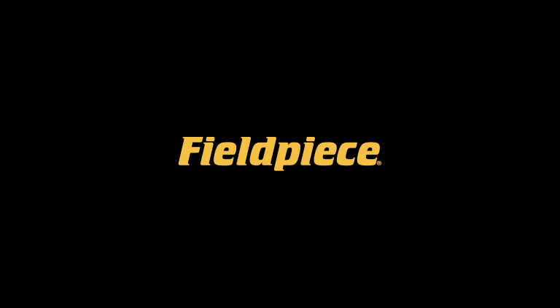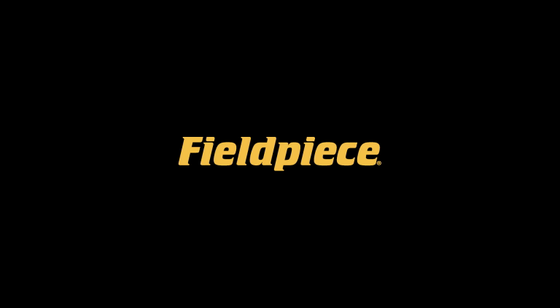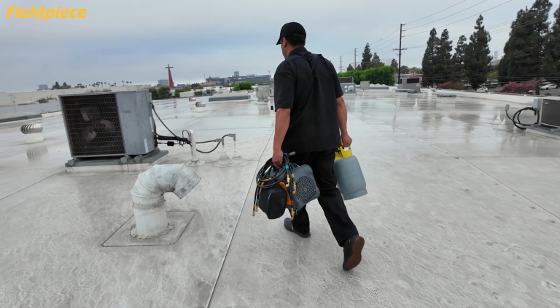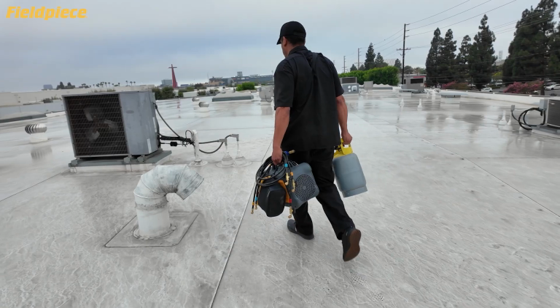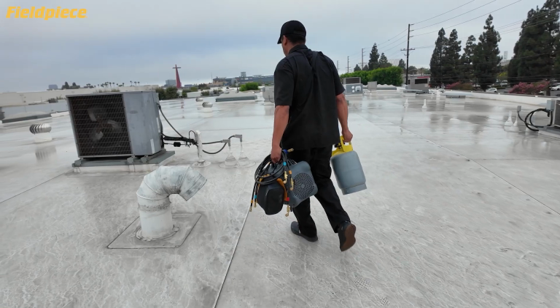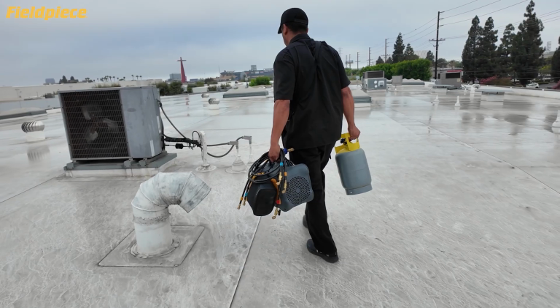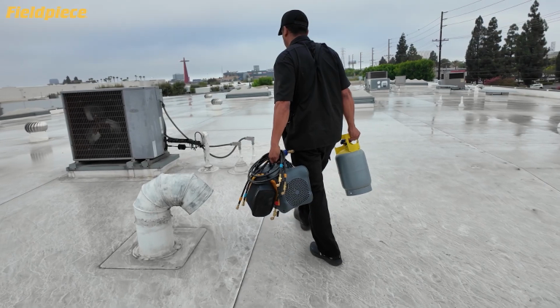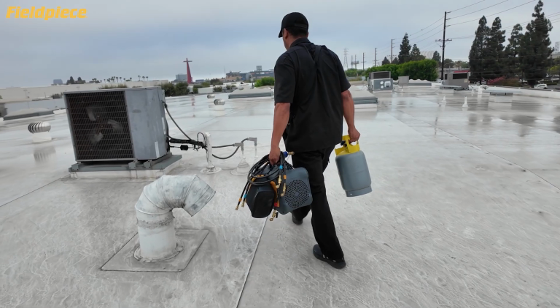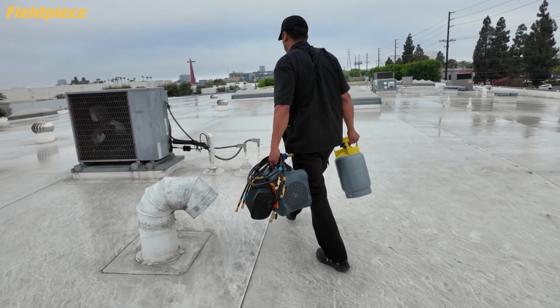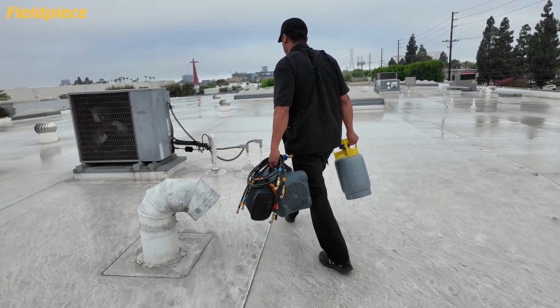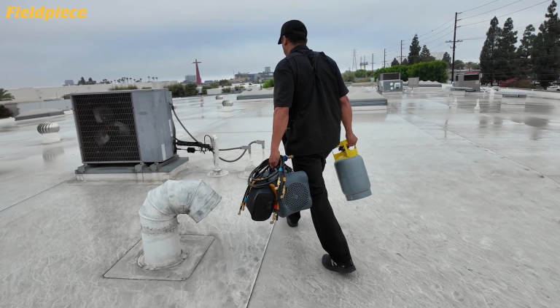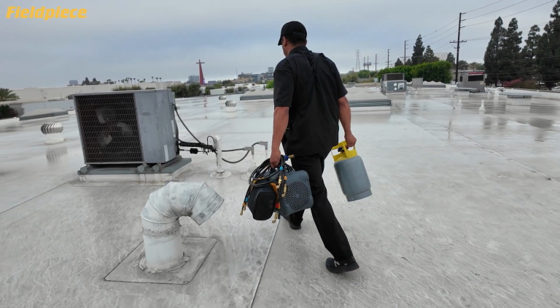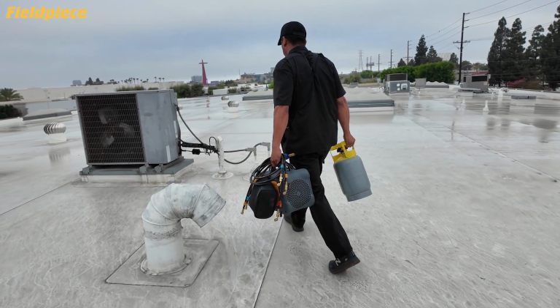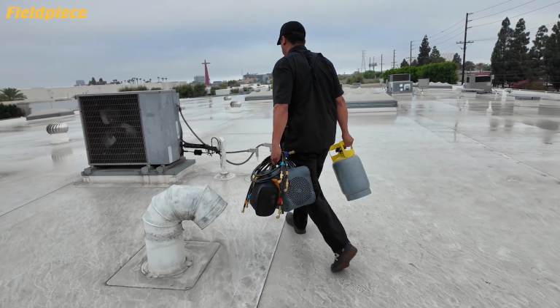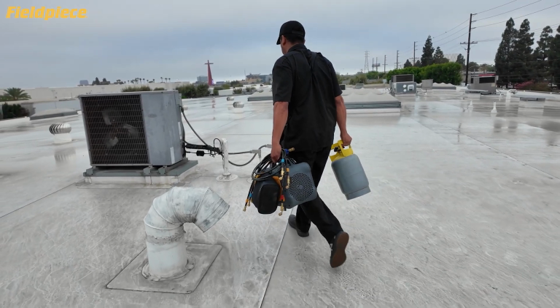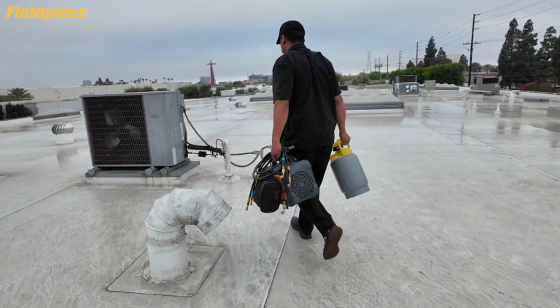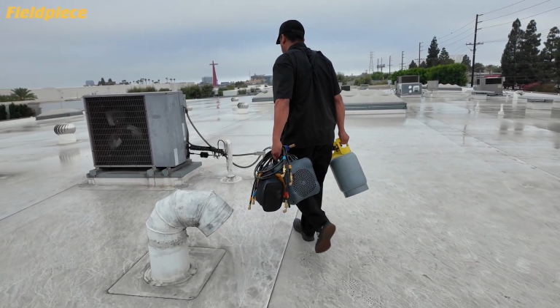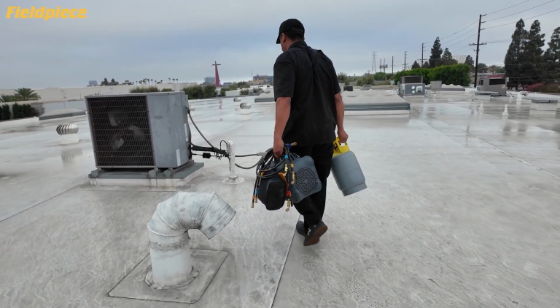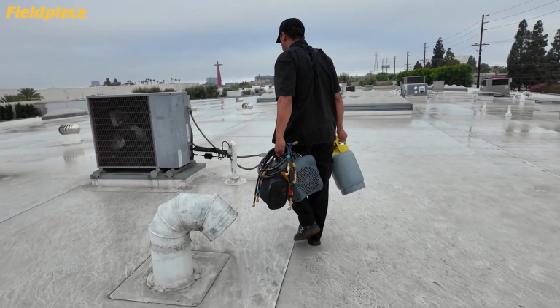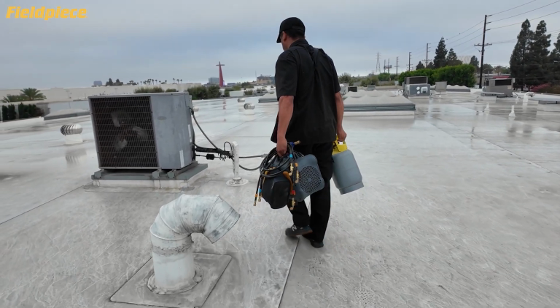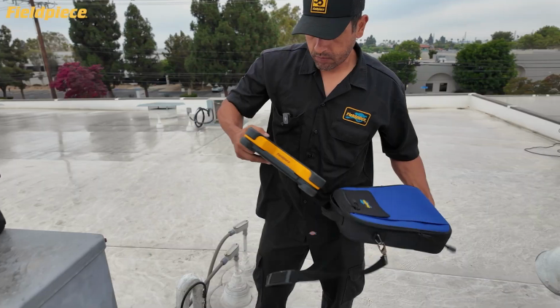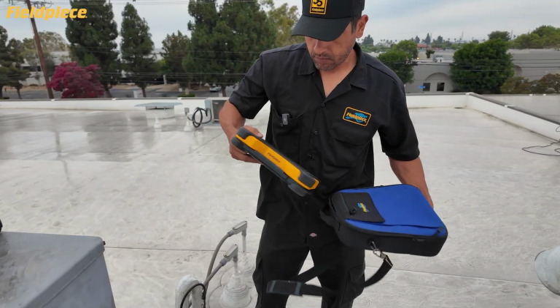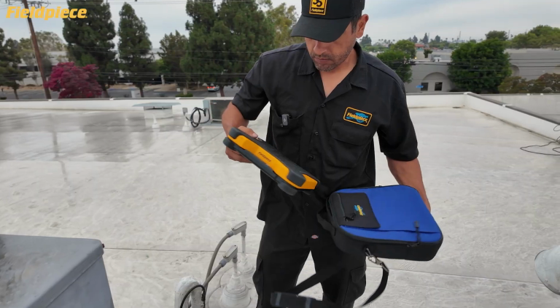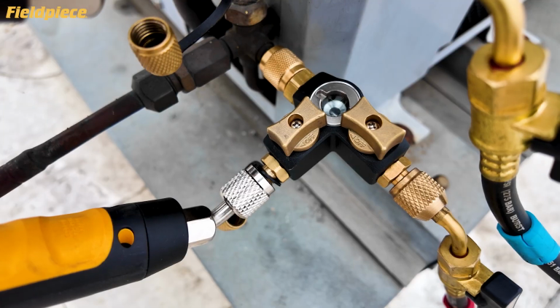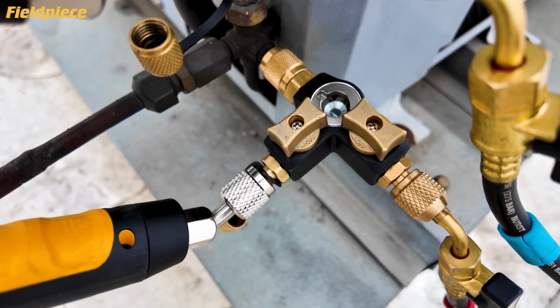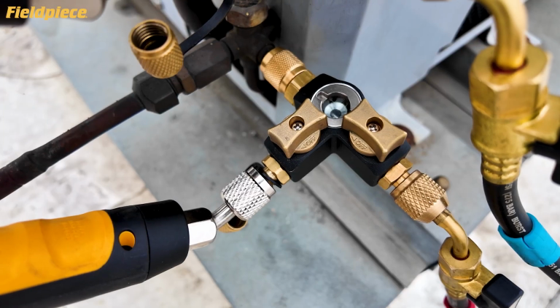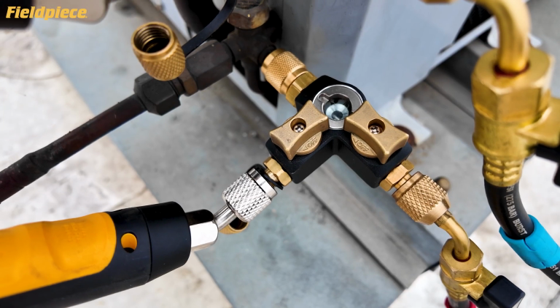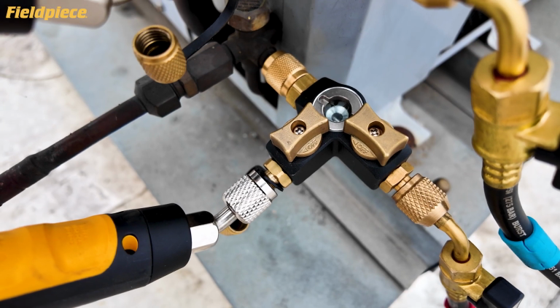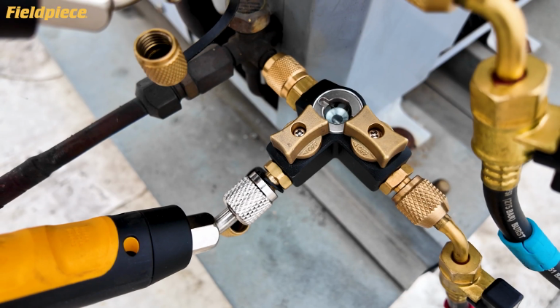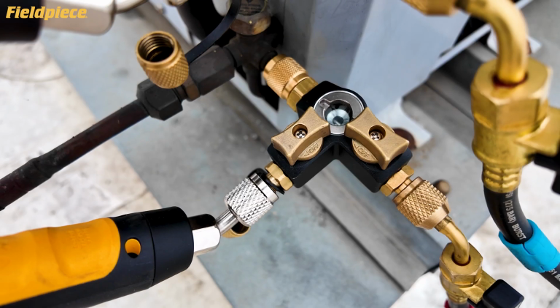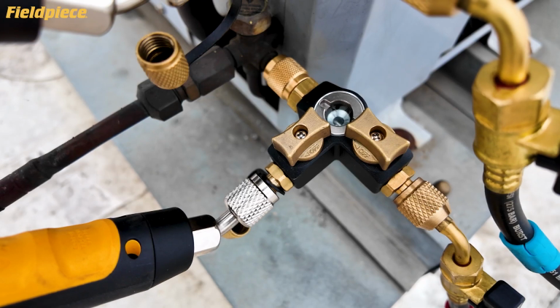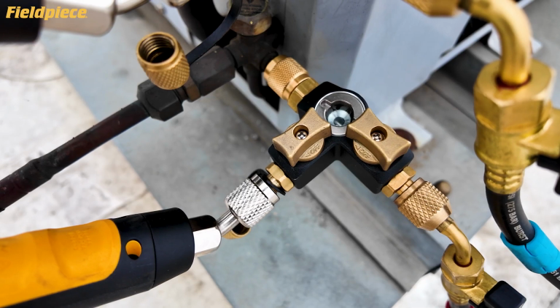Ready to rev up your refrigerant recovery? Let's do this. First, maximize flow rate.